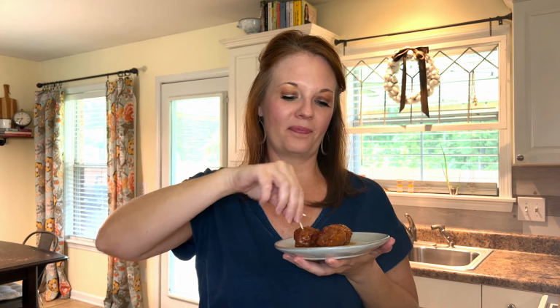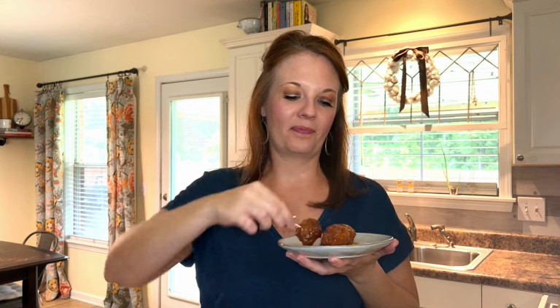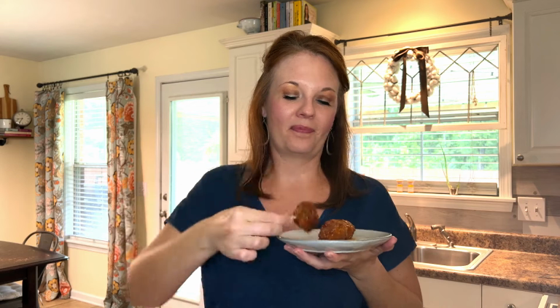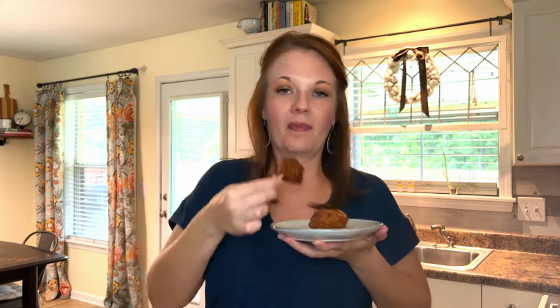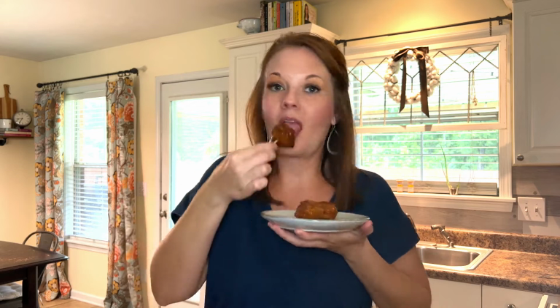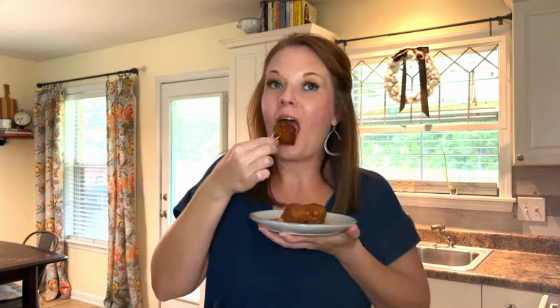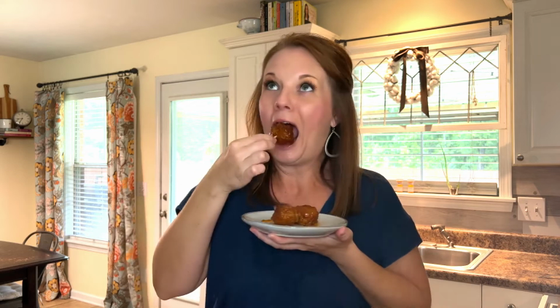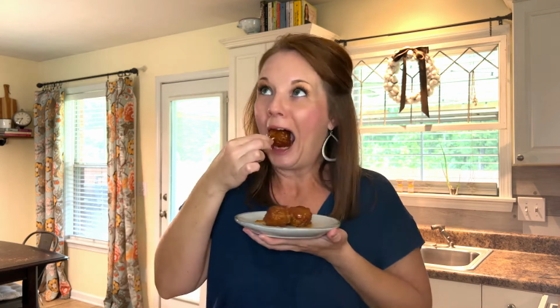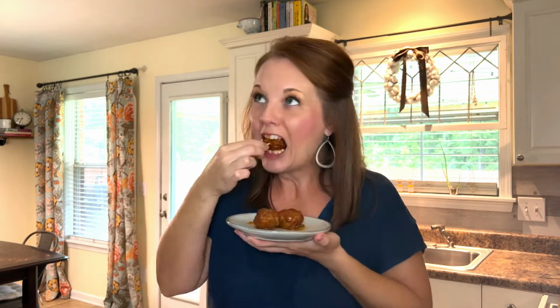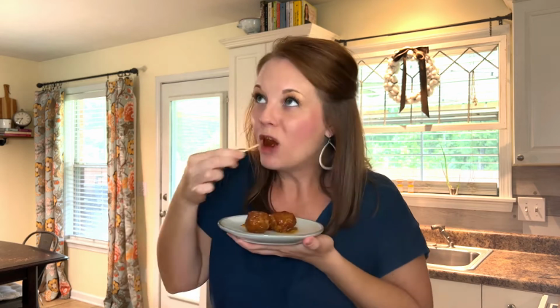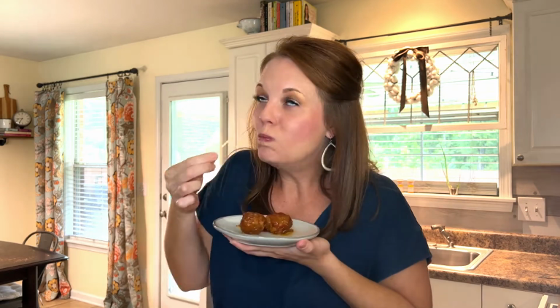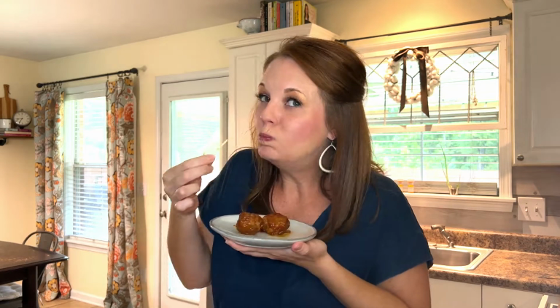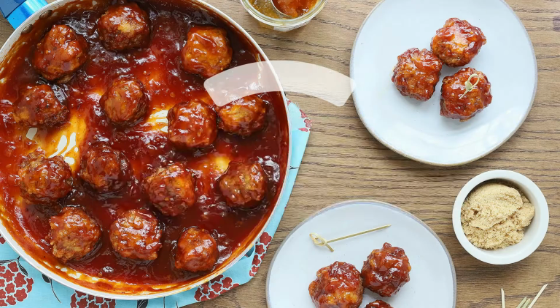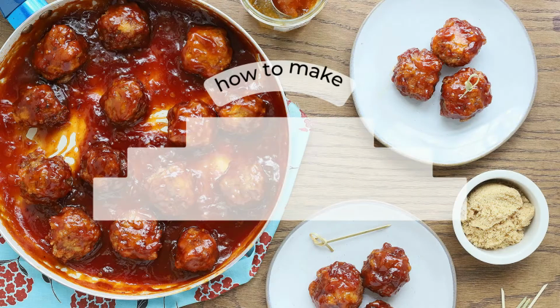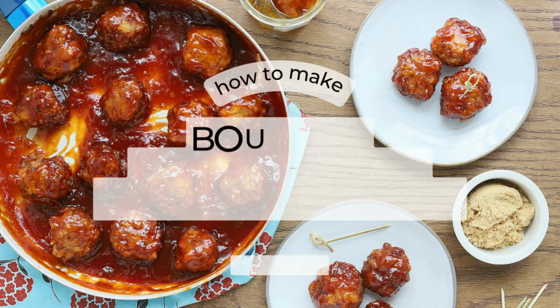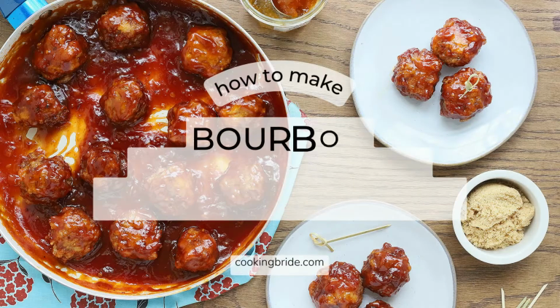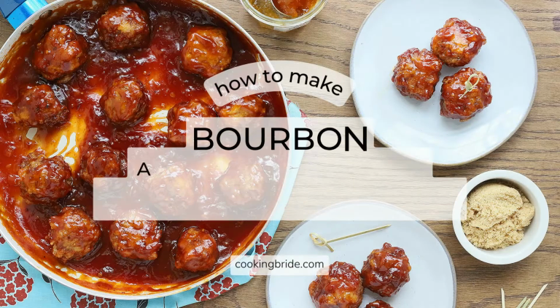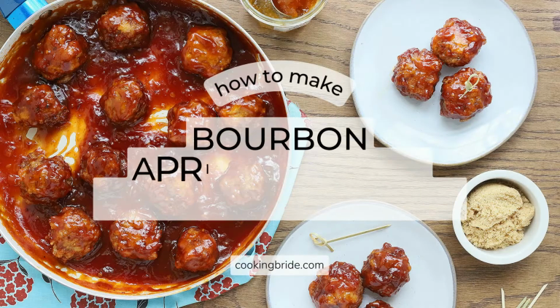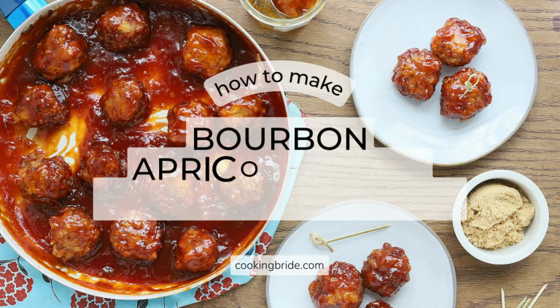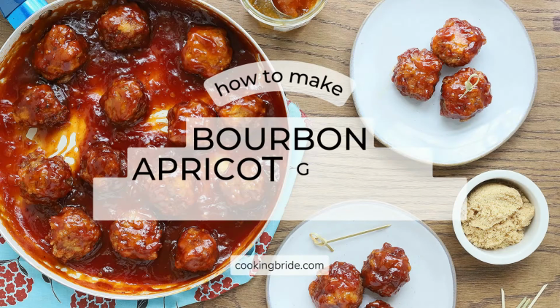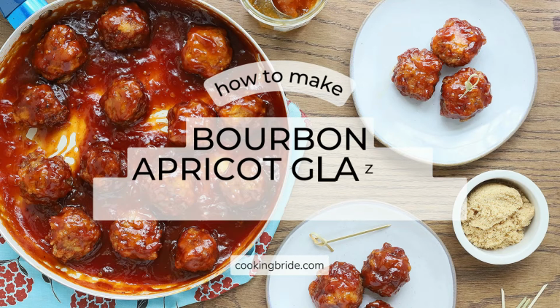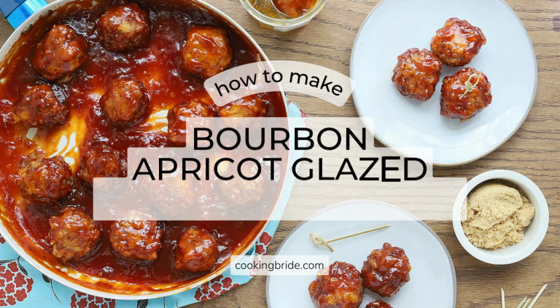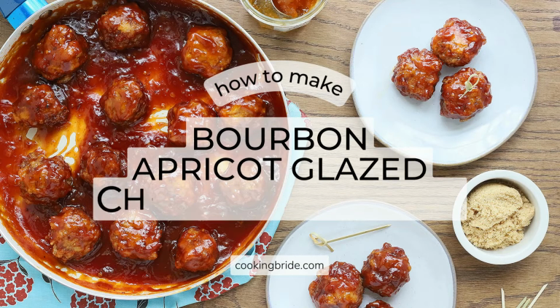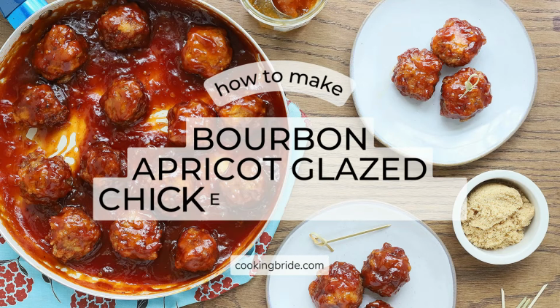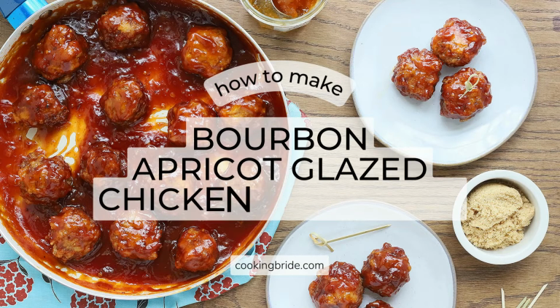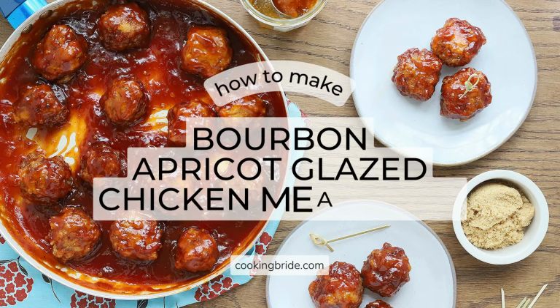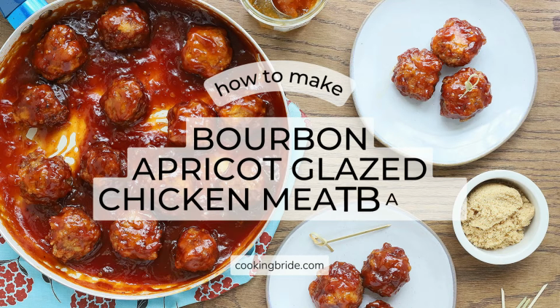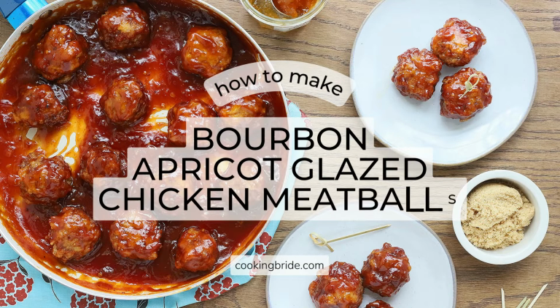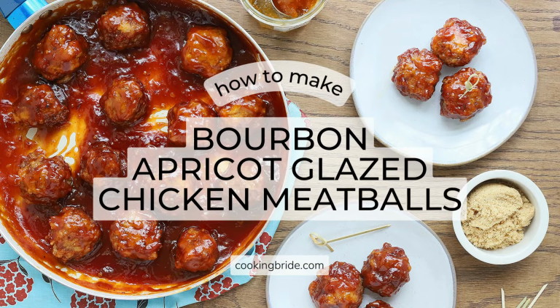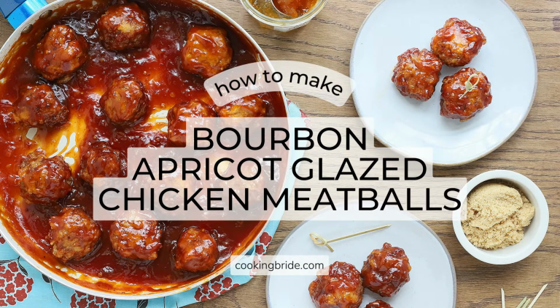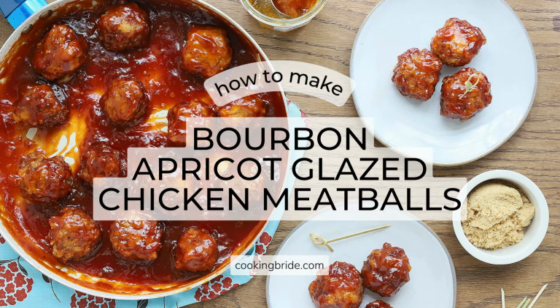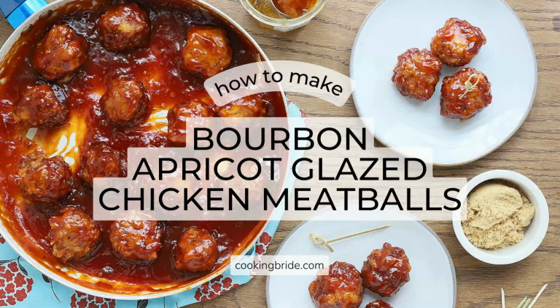Hey friends, who's hungry? Apricot and bourbon glazed meatballs are the perfect tailgating appetizer.